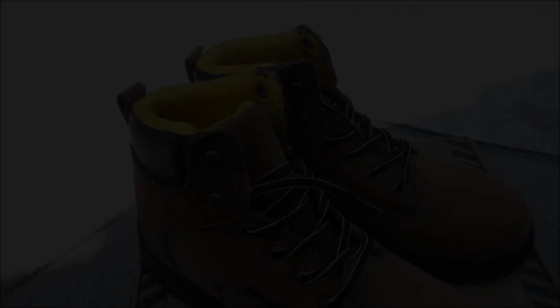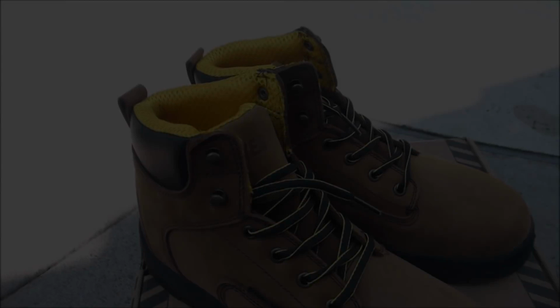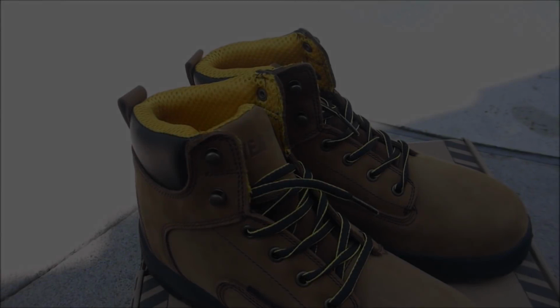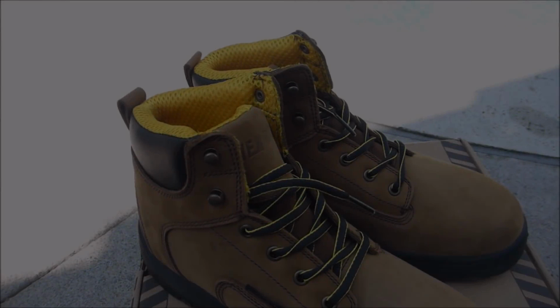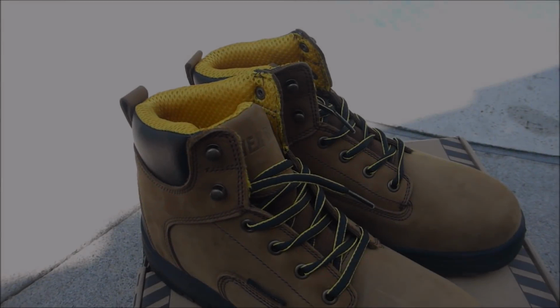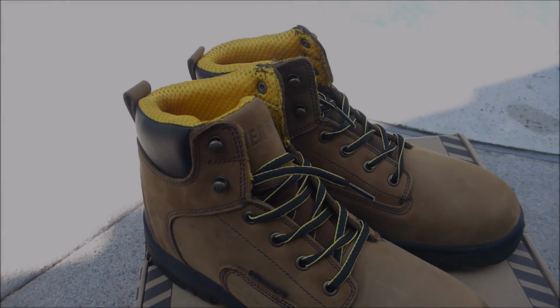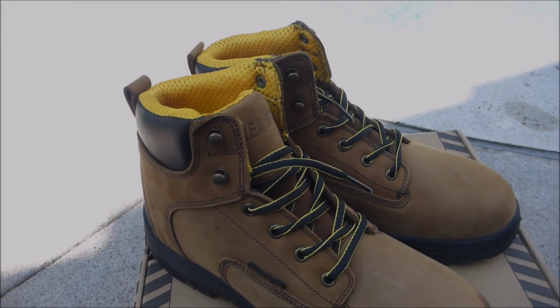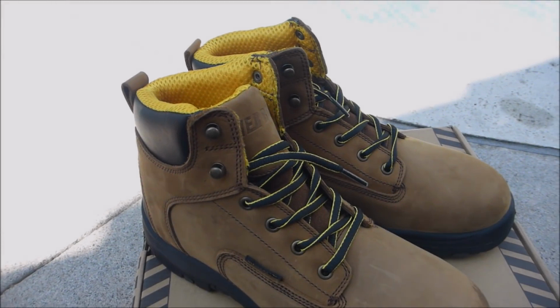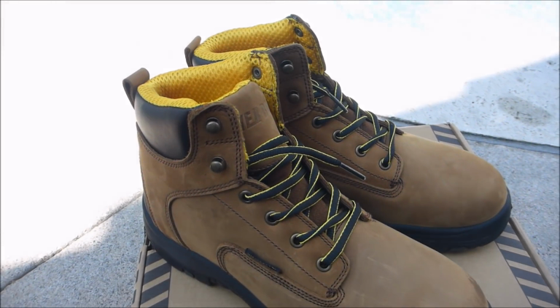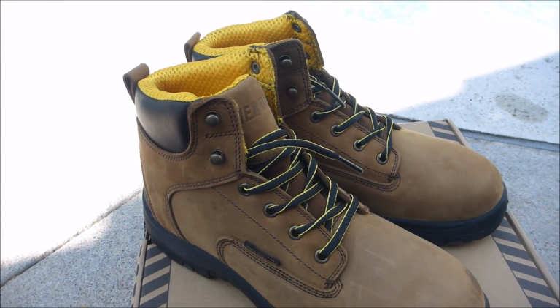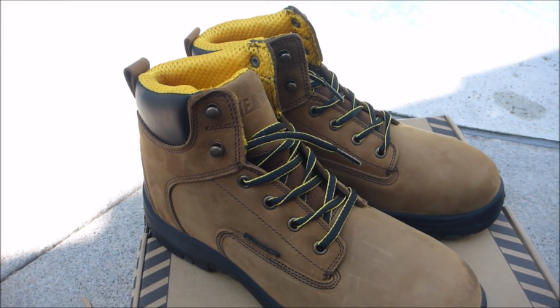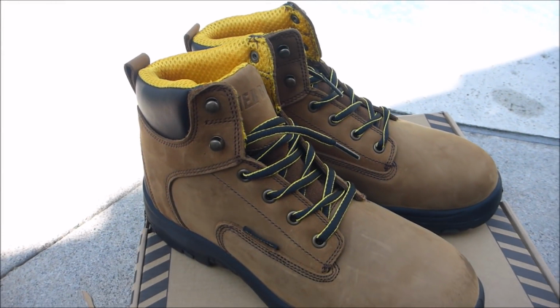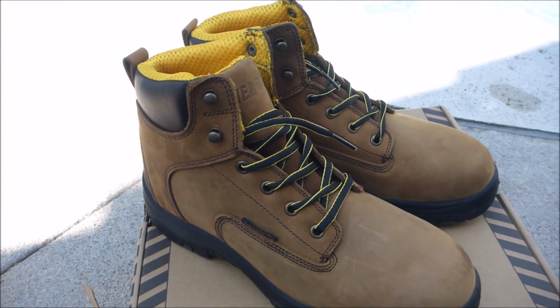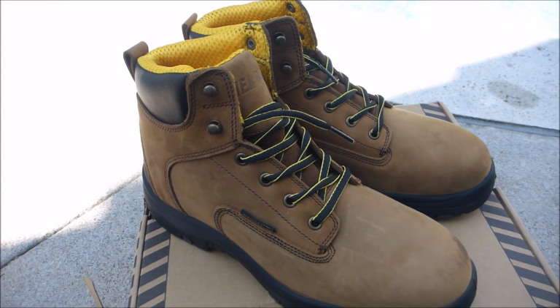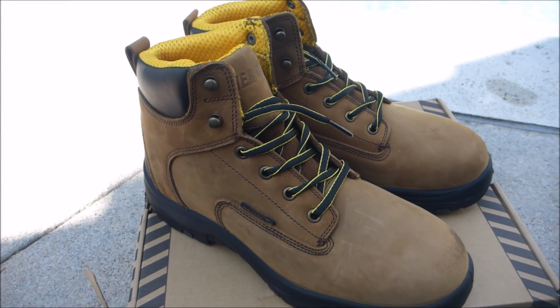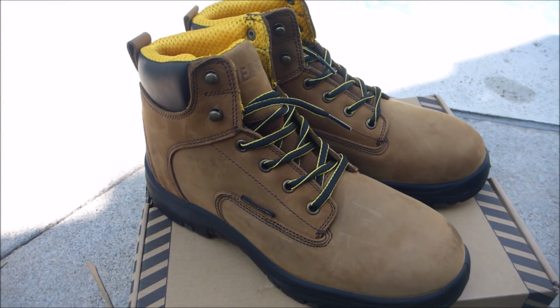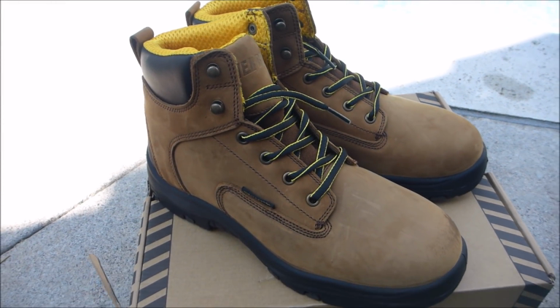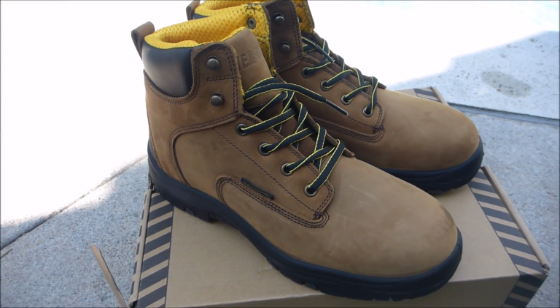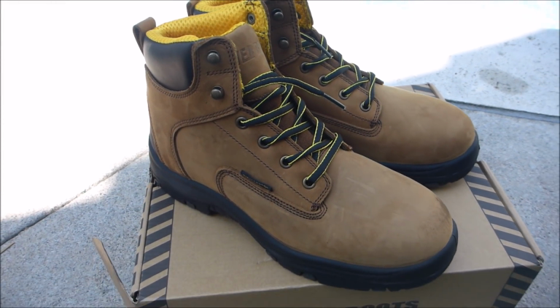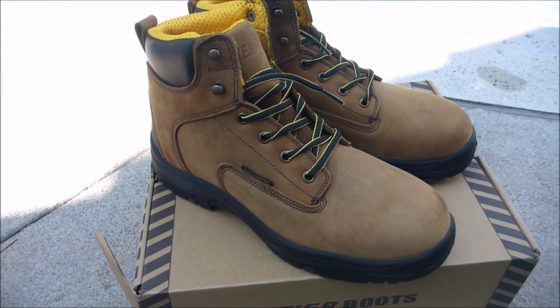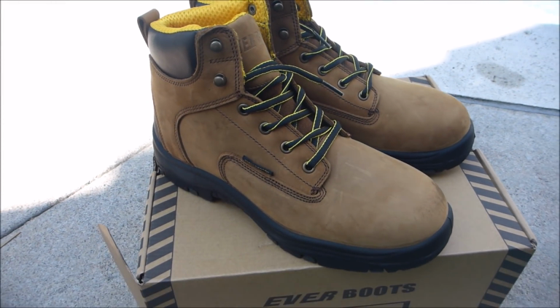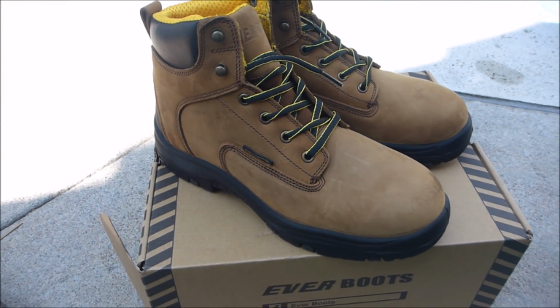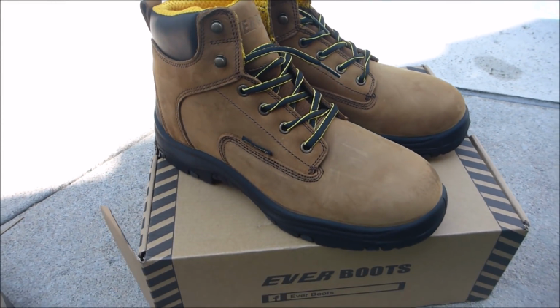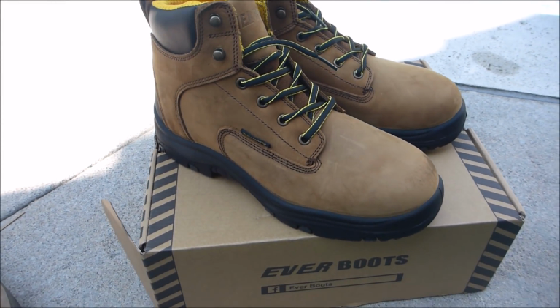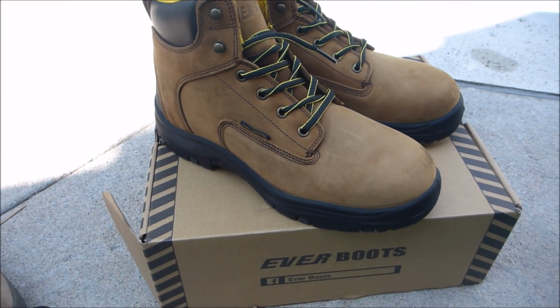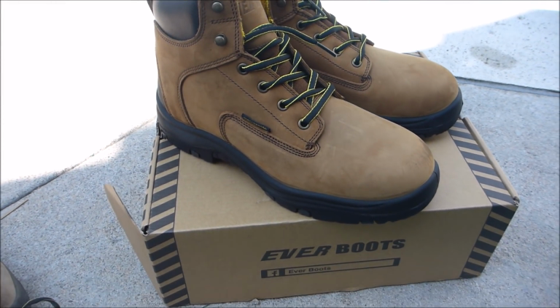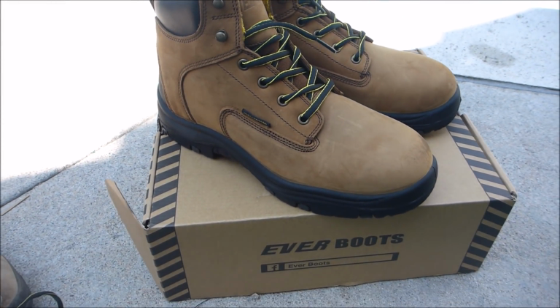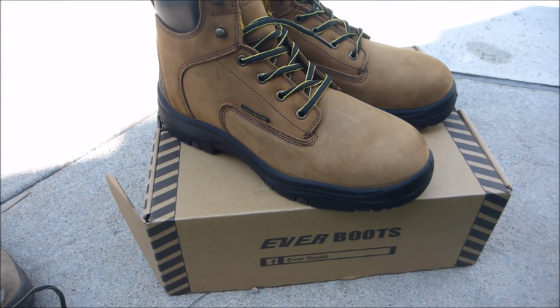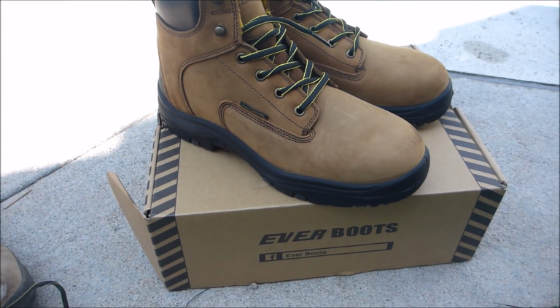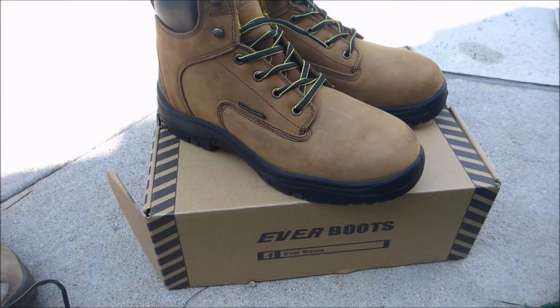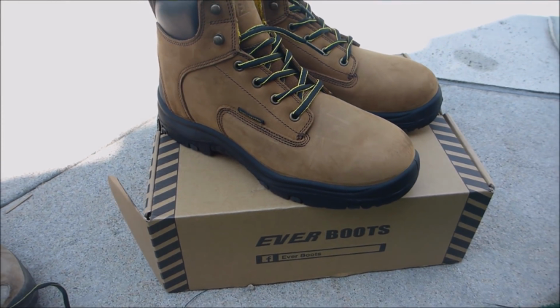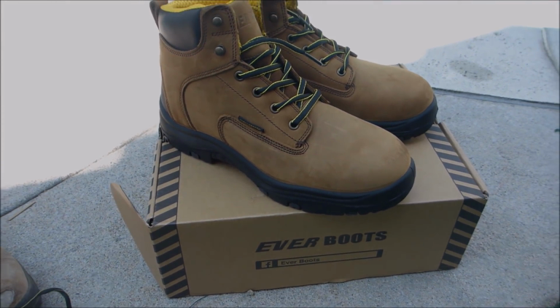So if you're in the market for a long-lasting waterproof boot for hiking or working, these Everboots are a great choice.